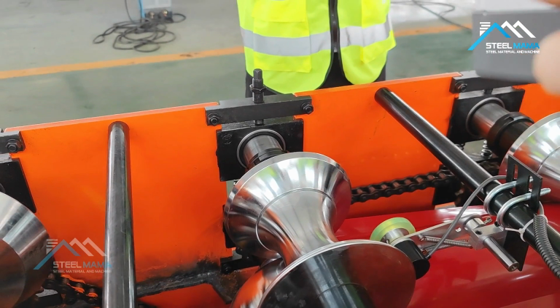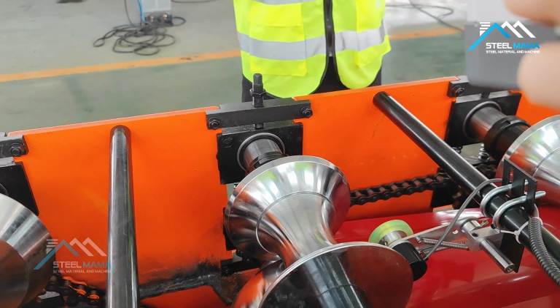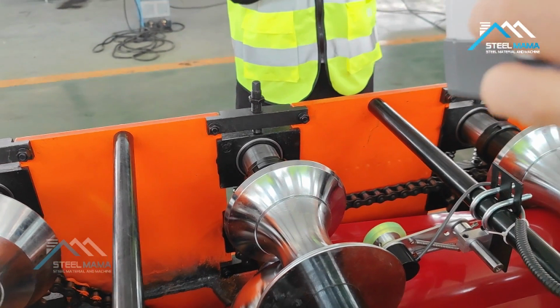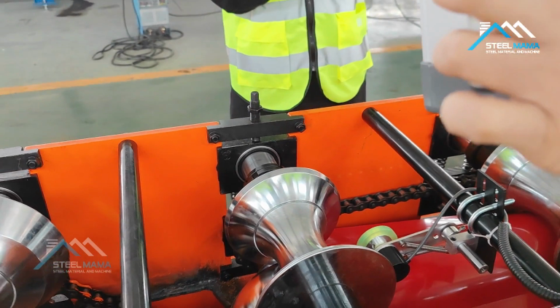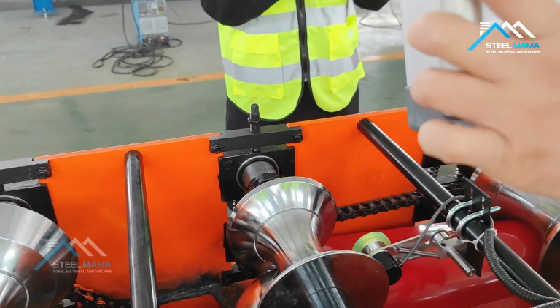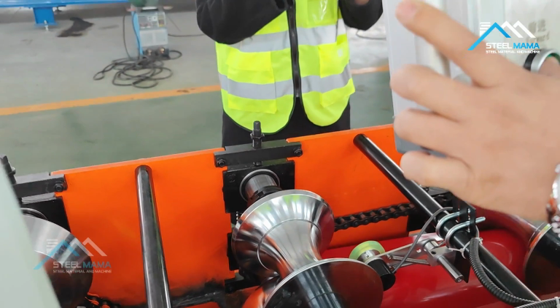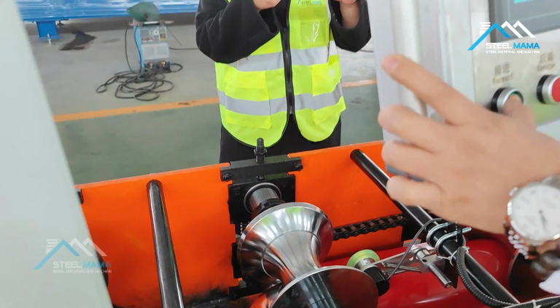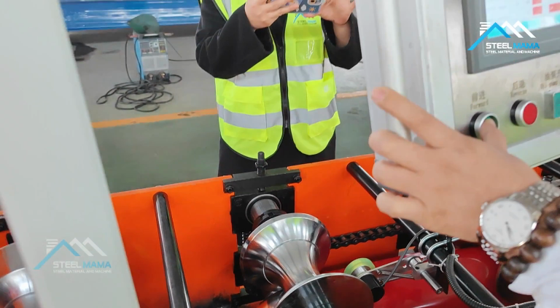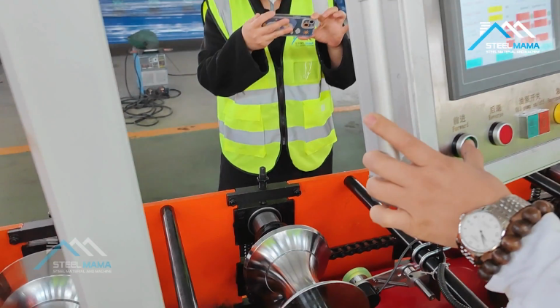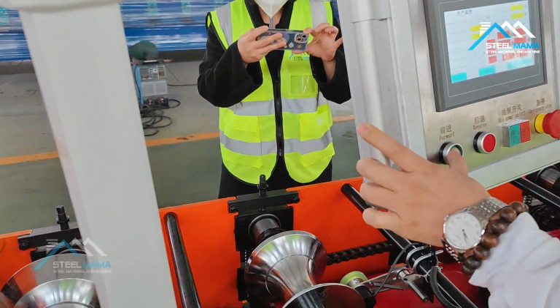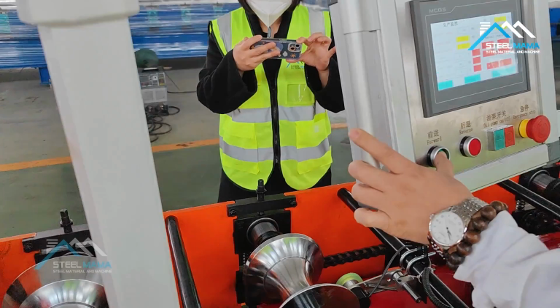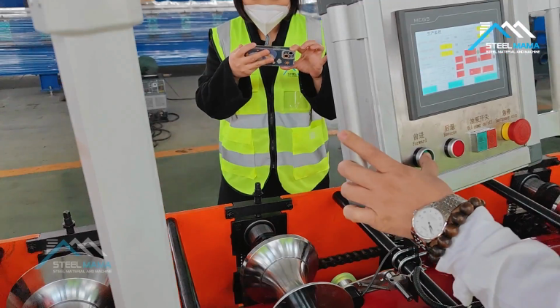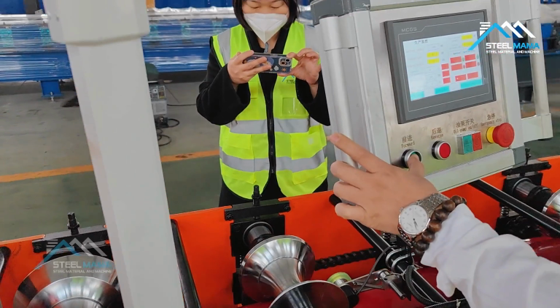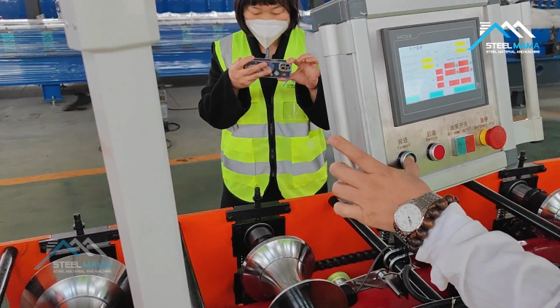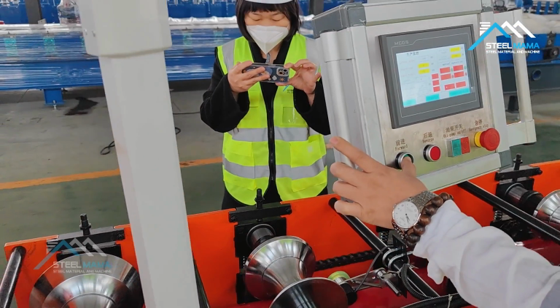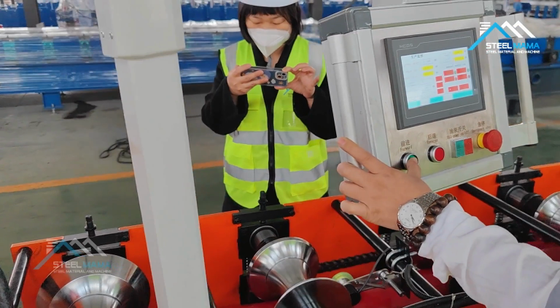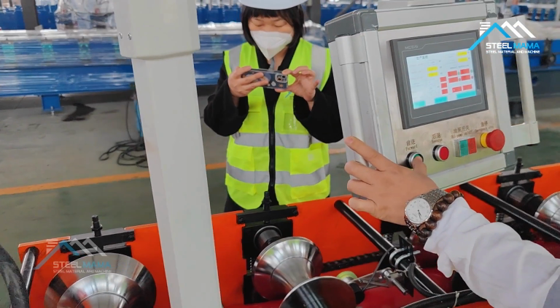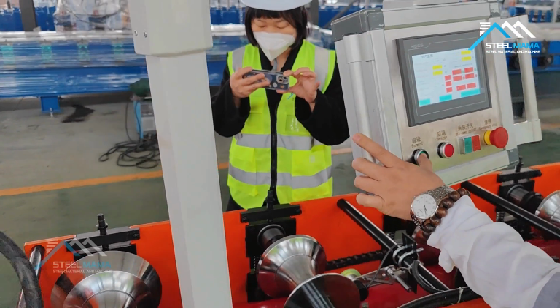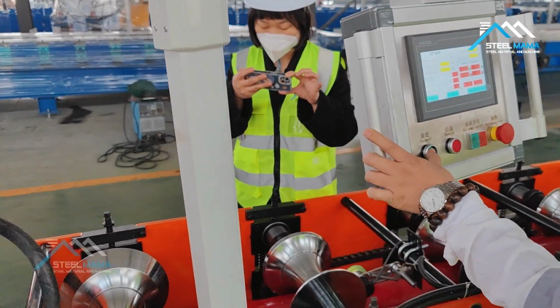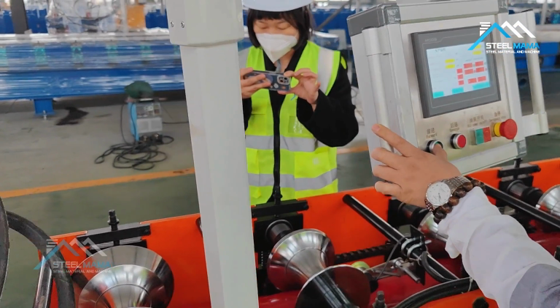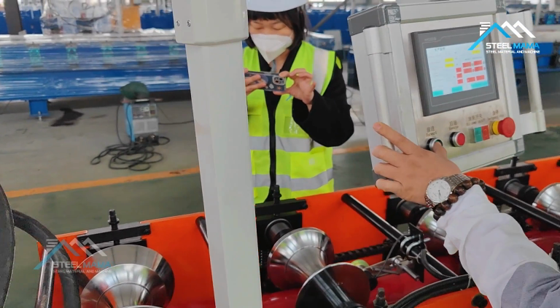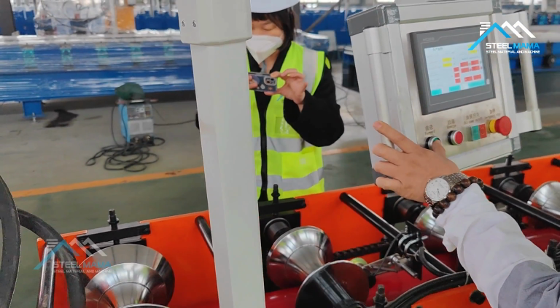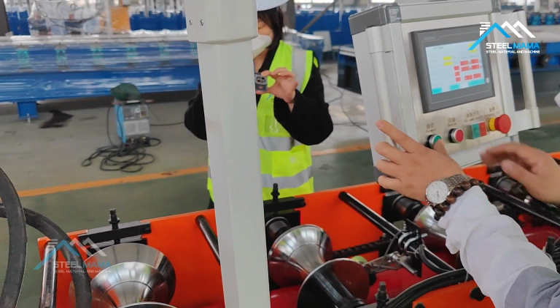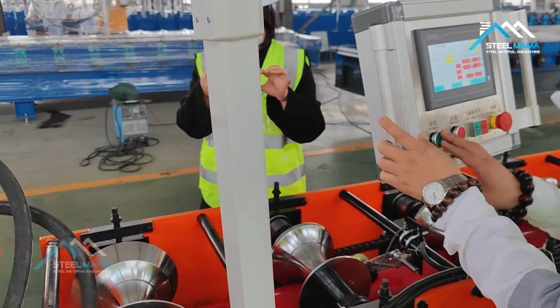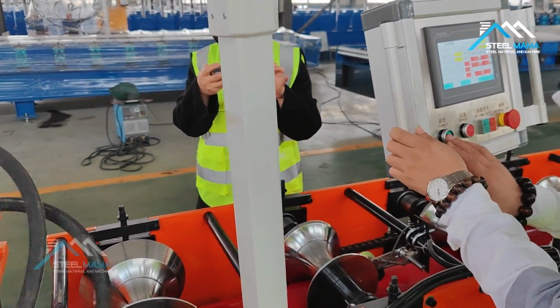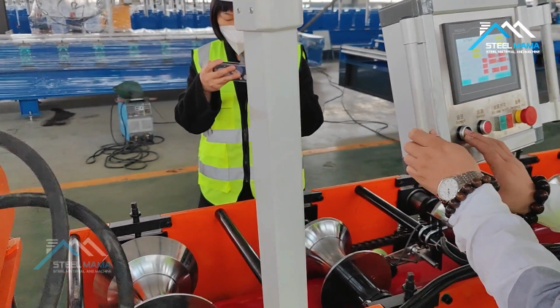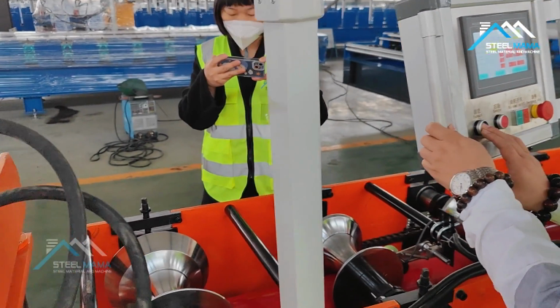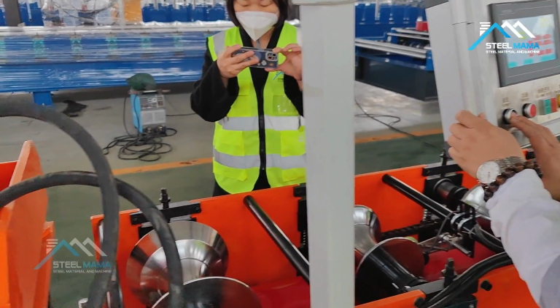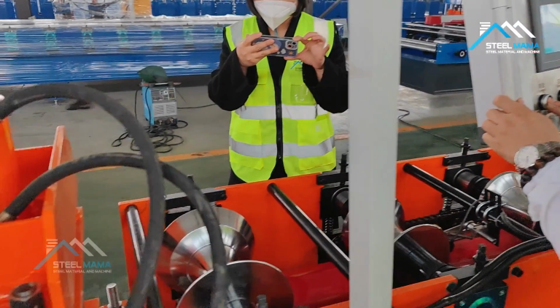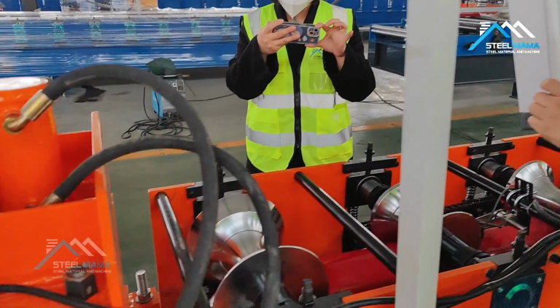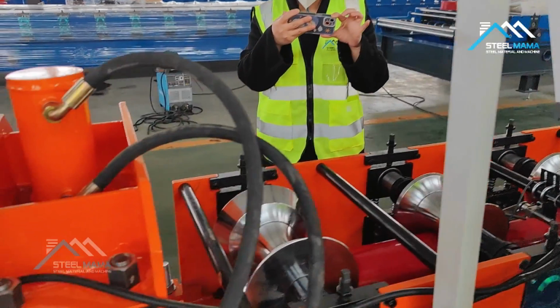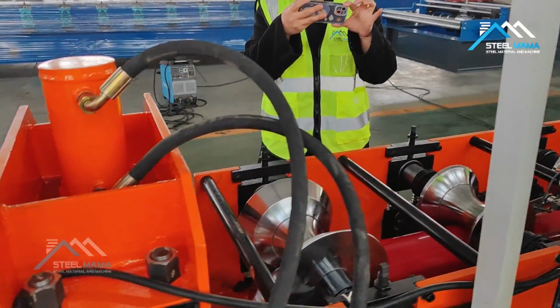When it passes the encoder, now we let the sheet go into the pressing device.